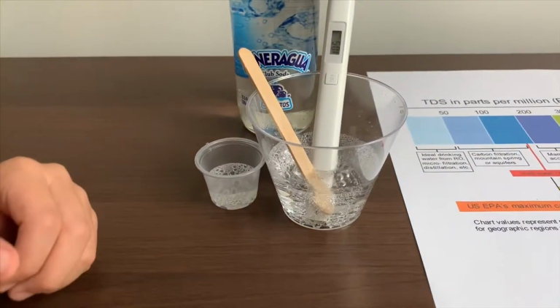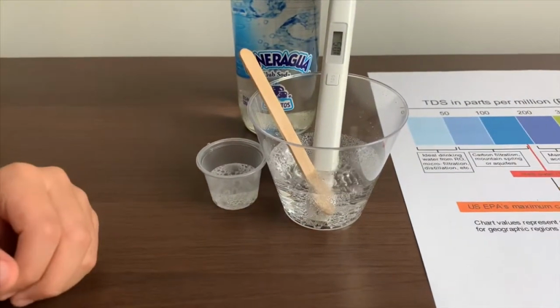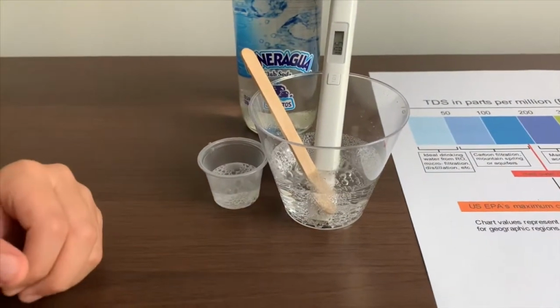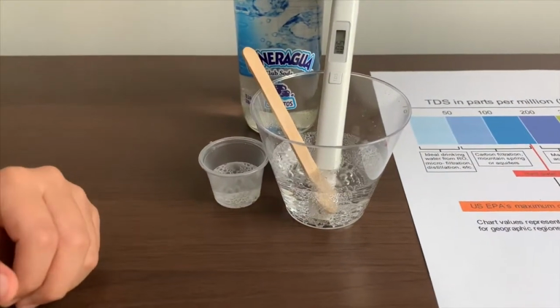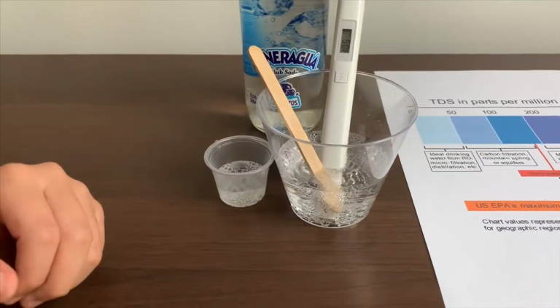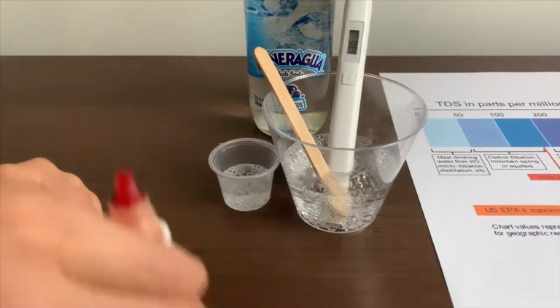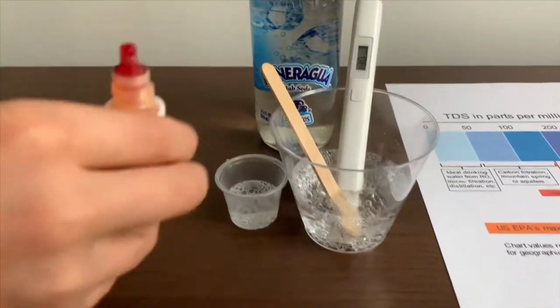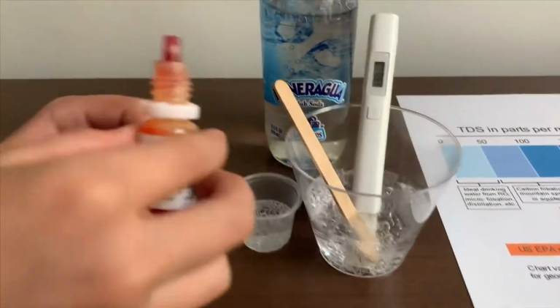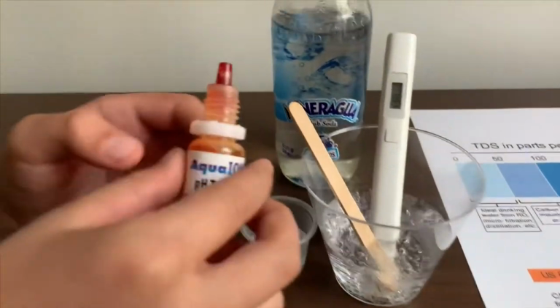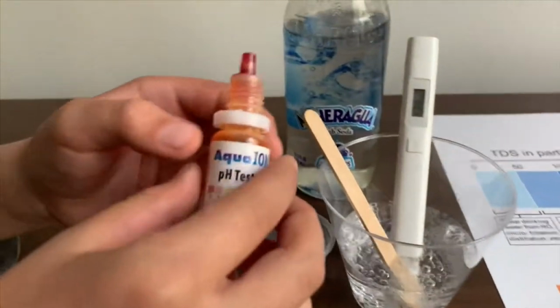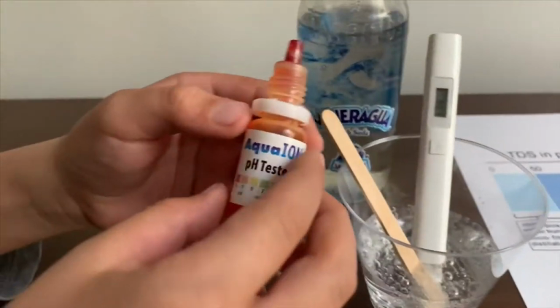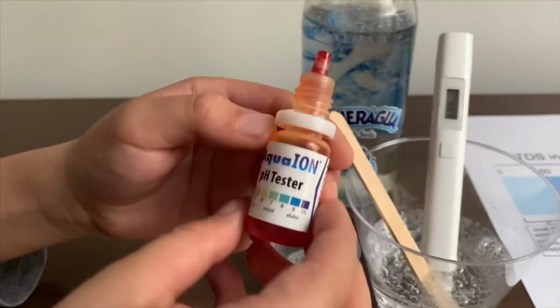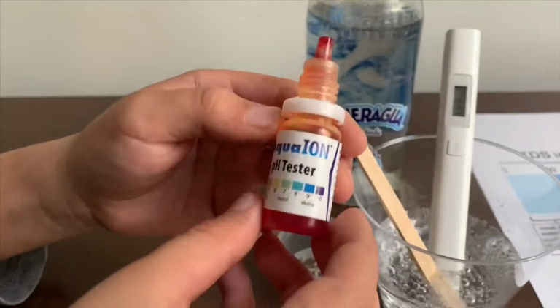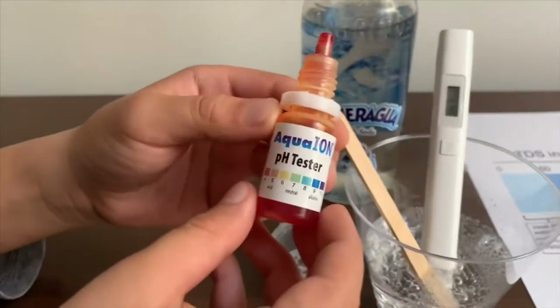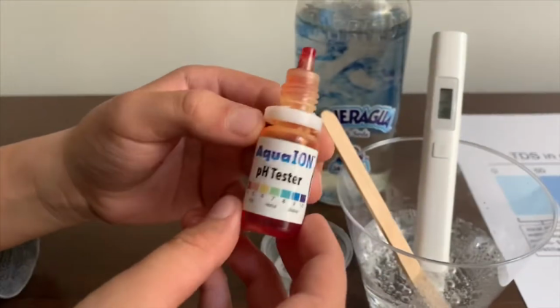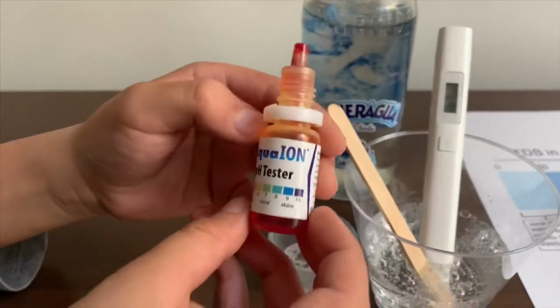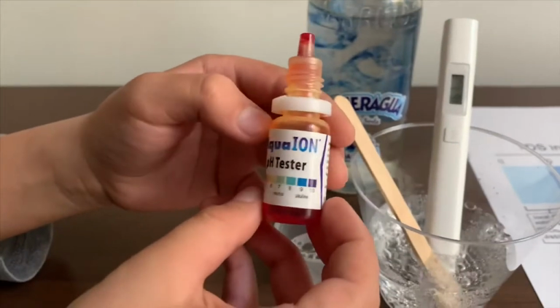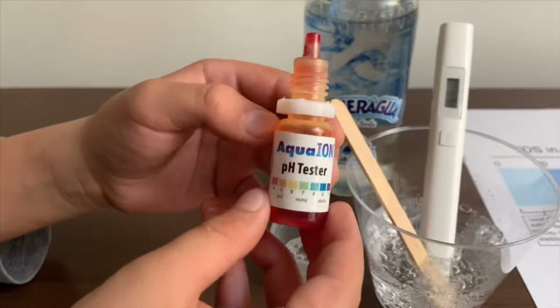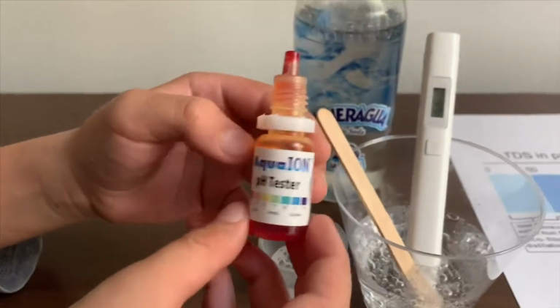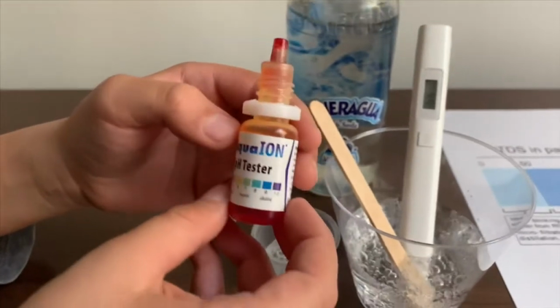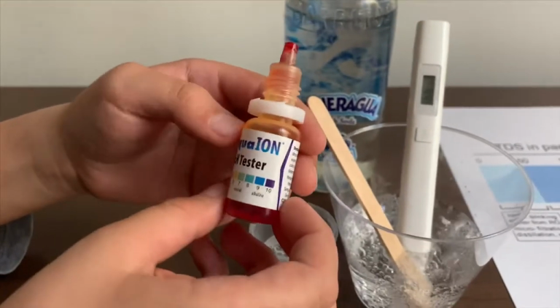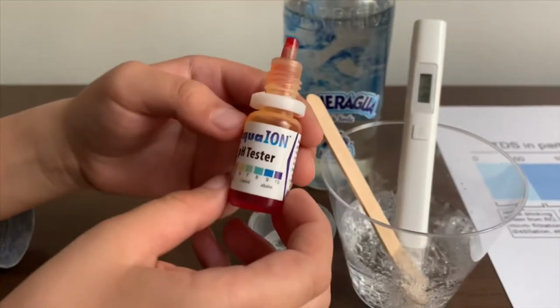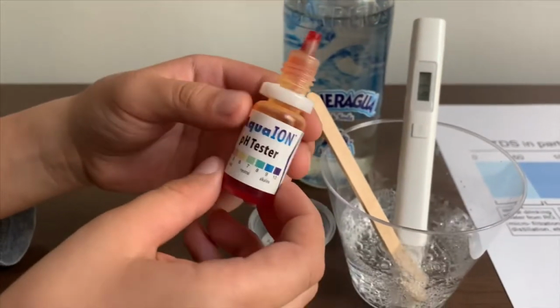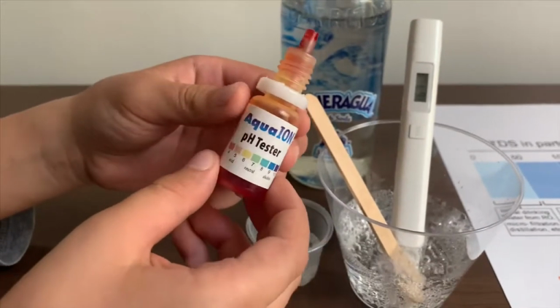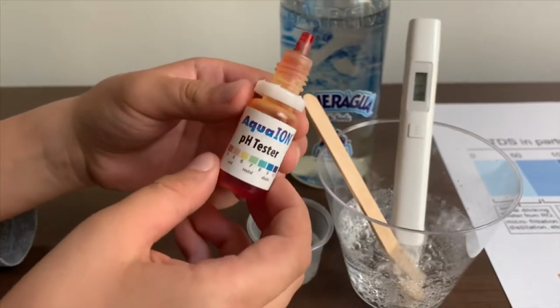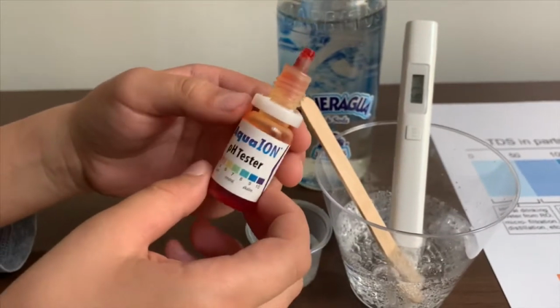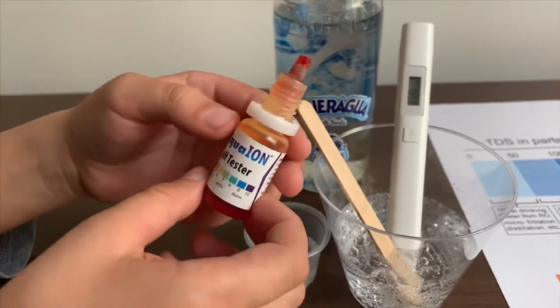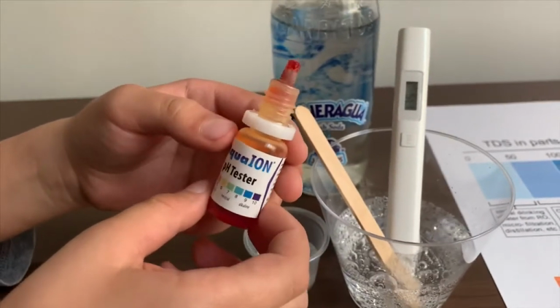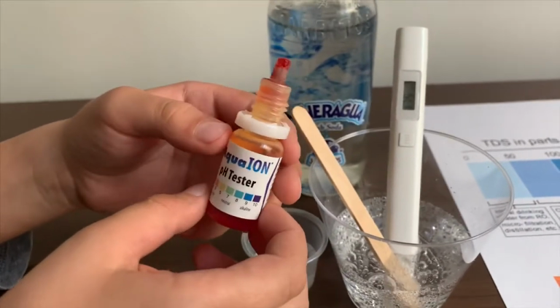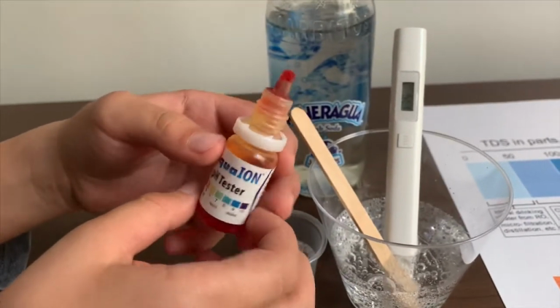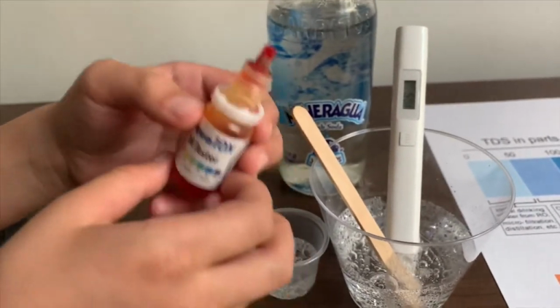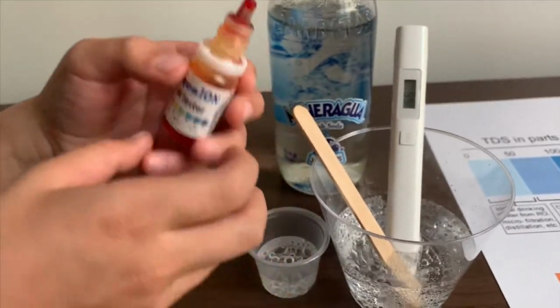Now let's test the pH level. If you want to buy this pH tester, the link is down below too.